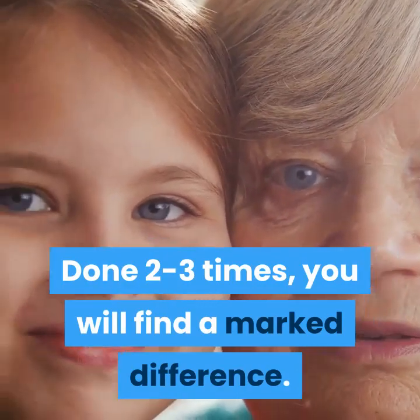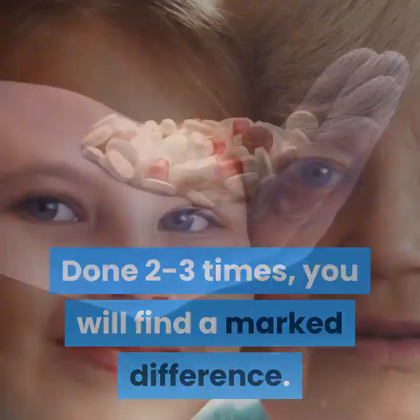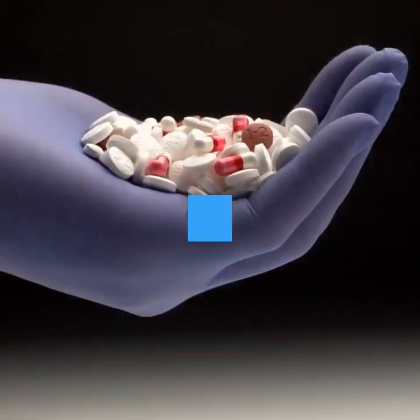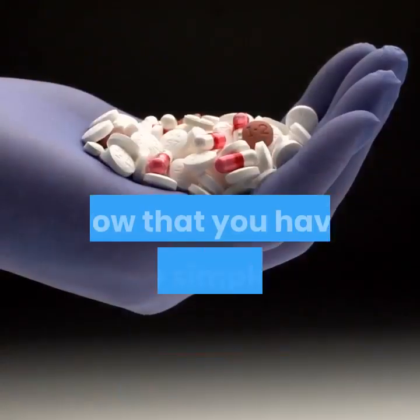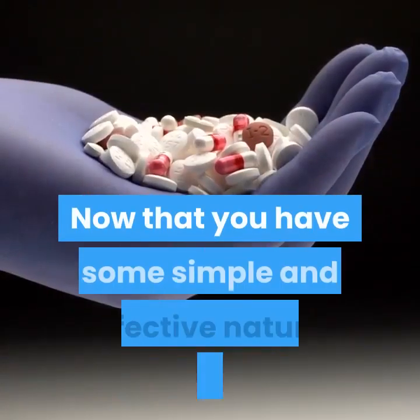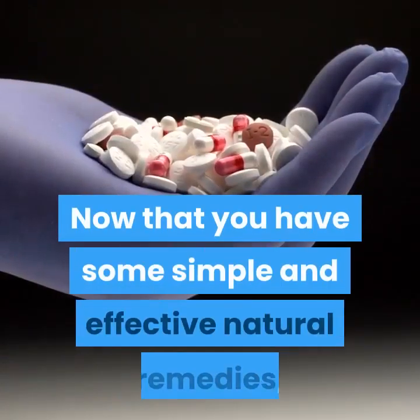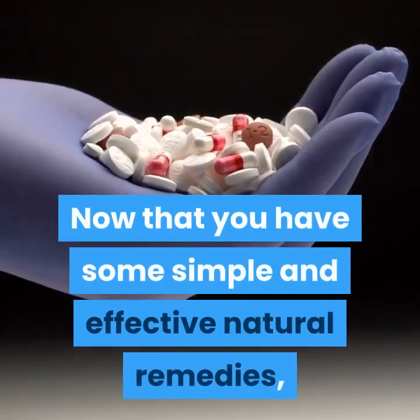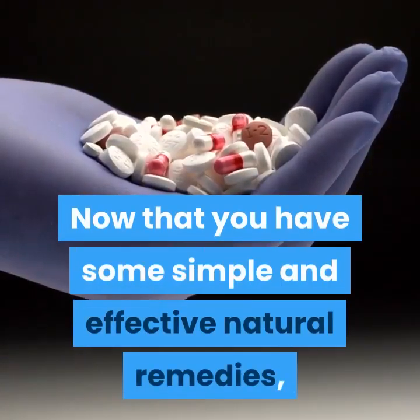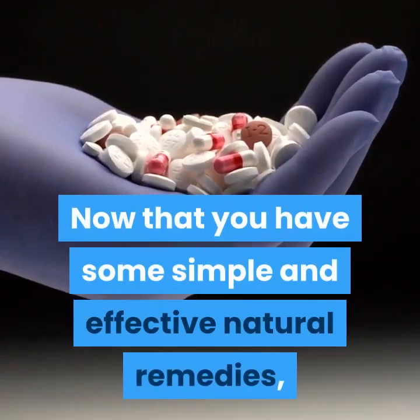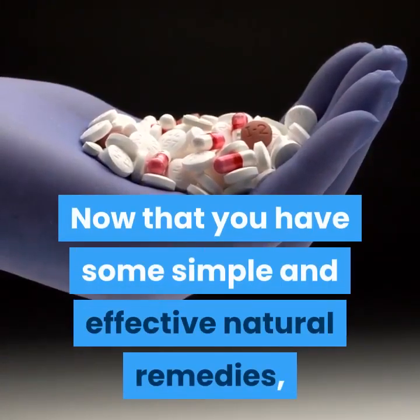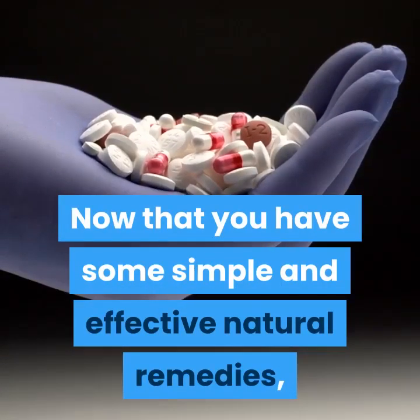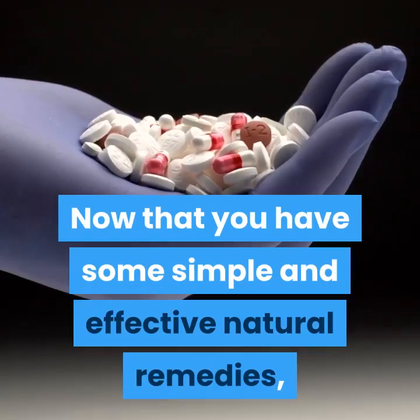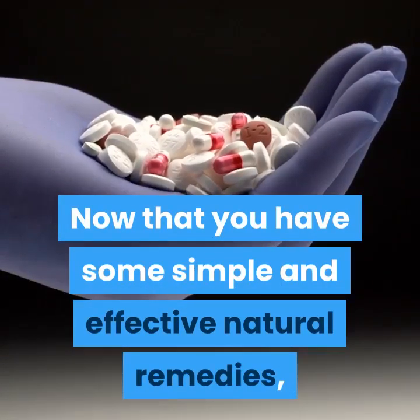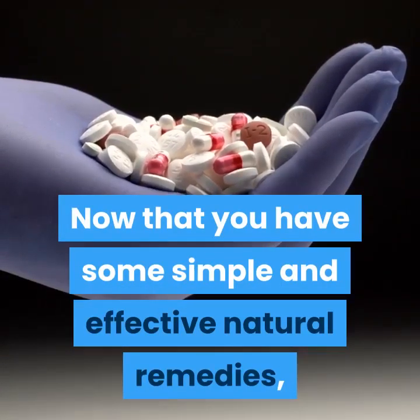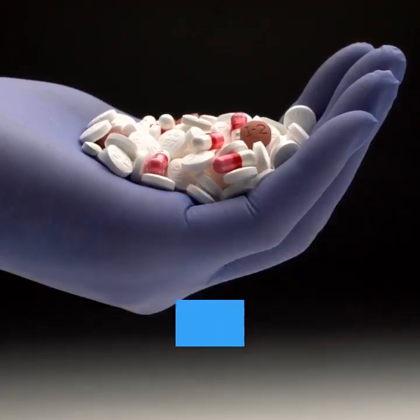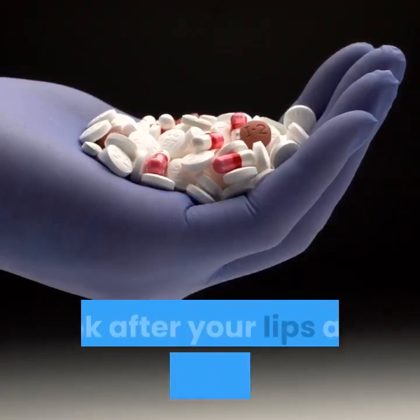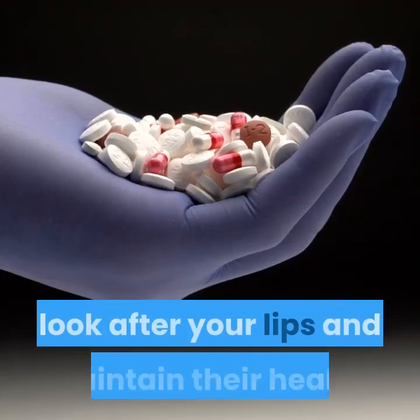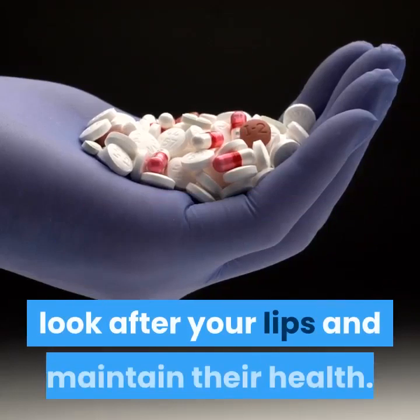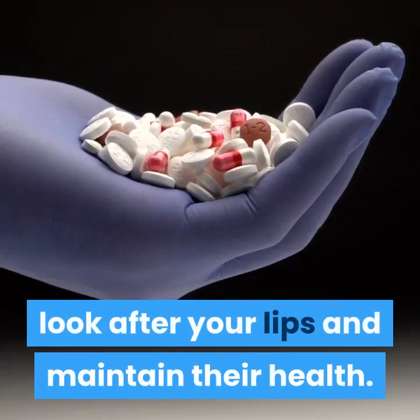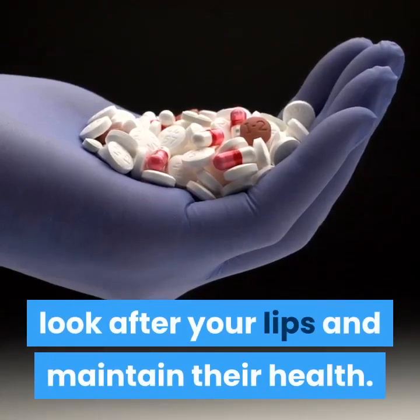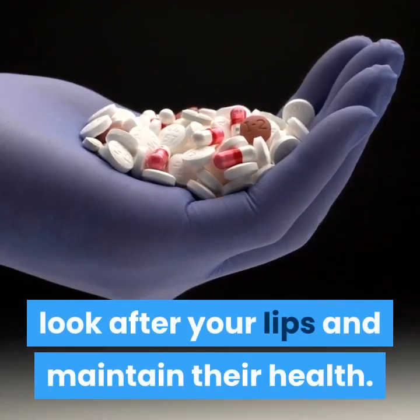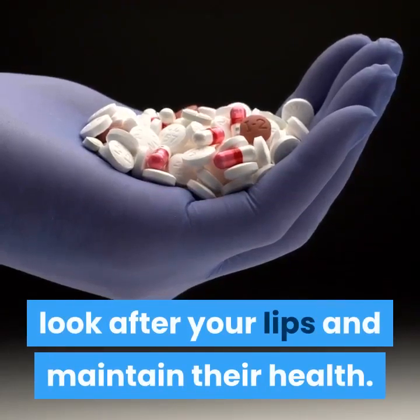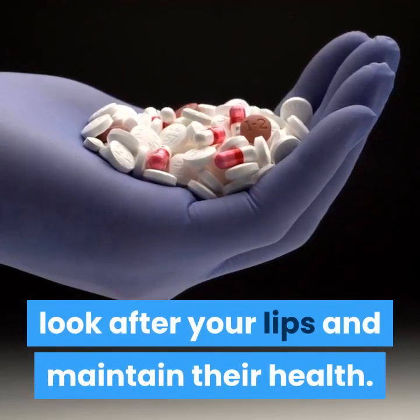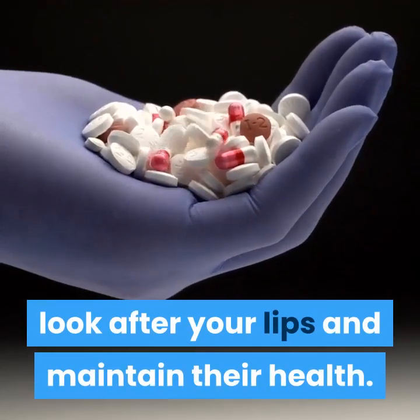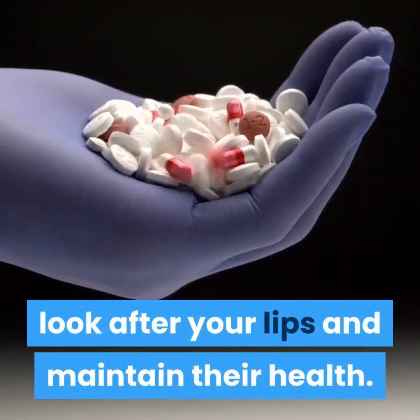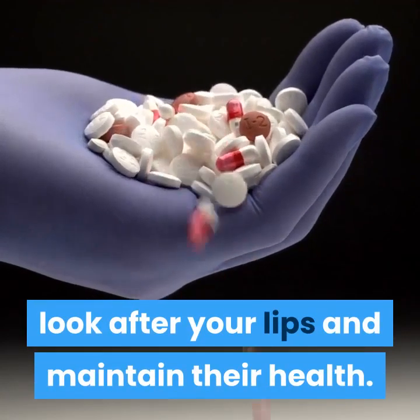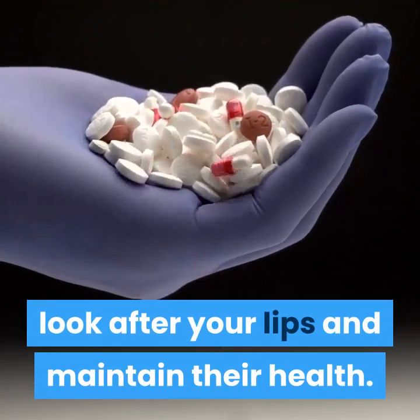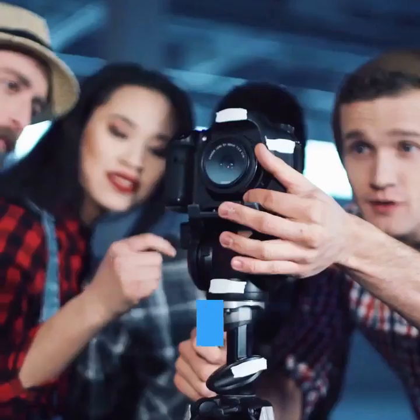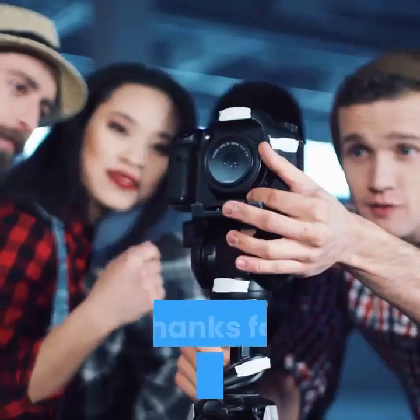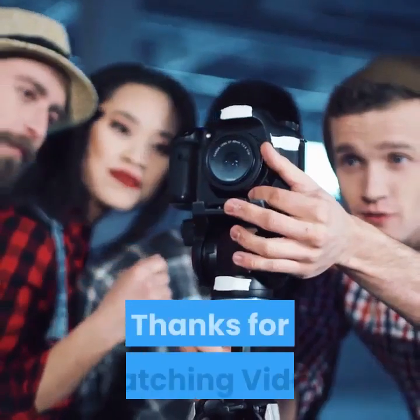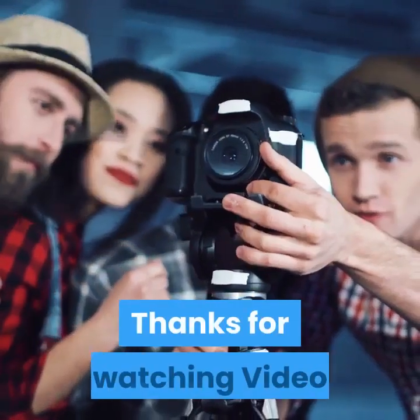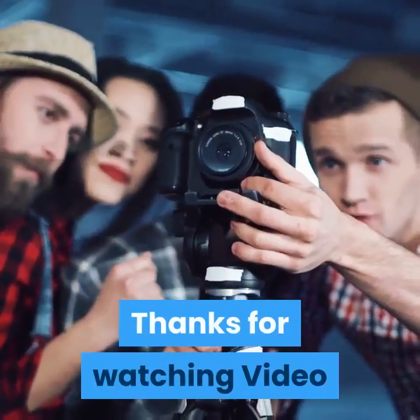Now that you have some simple and effective natural remedies, look after your lips and maintain their health. Thanks for watching.